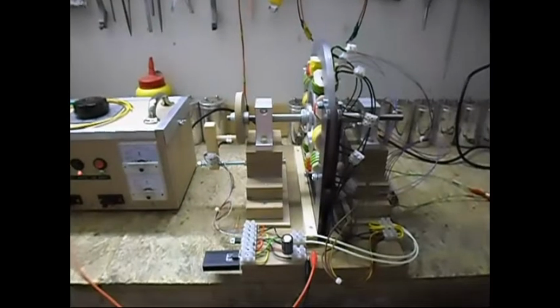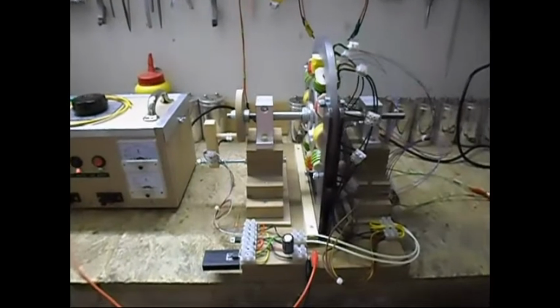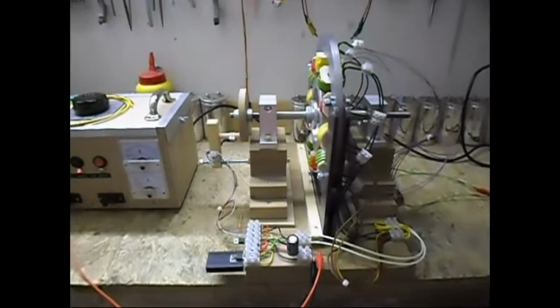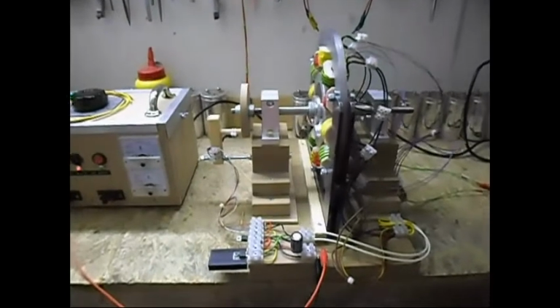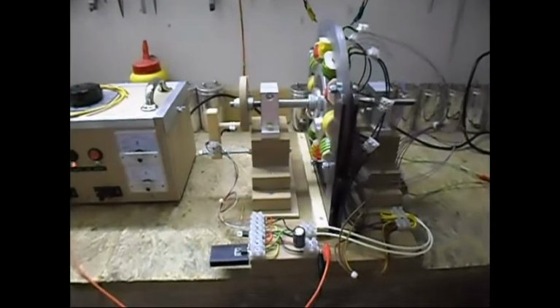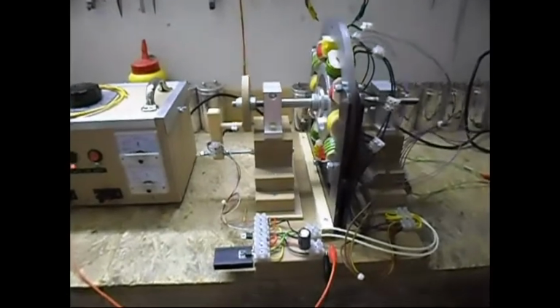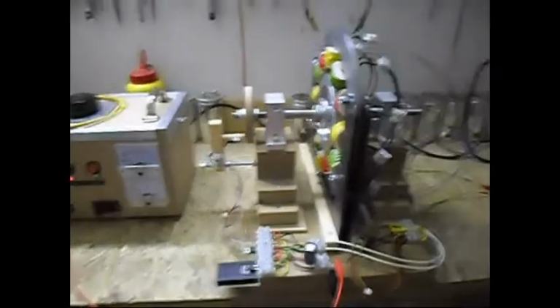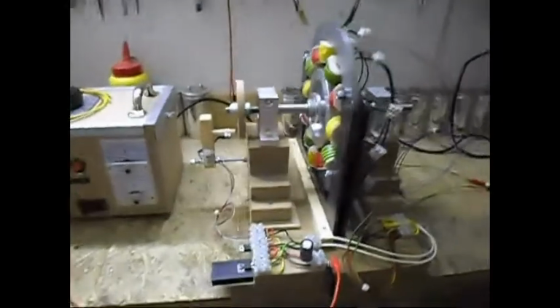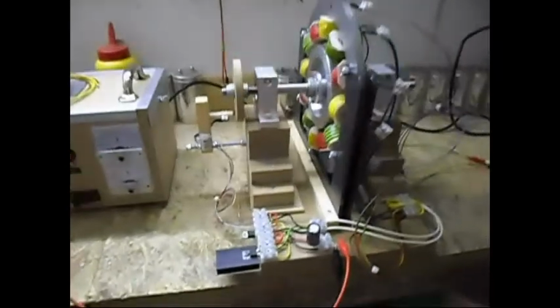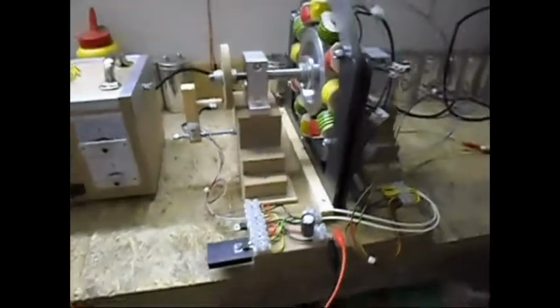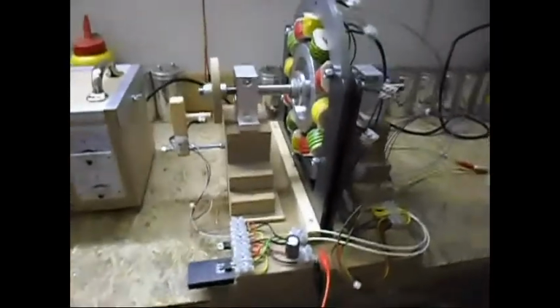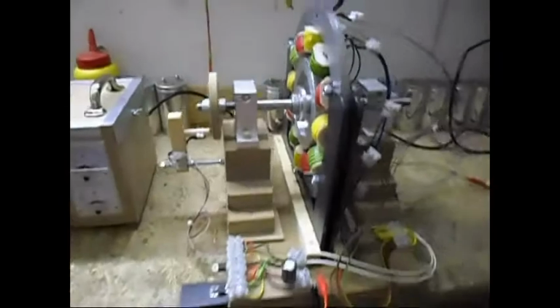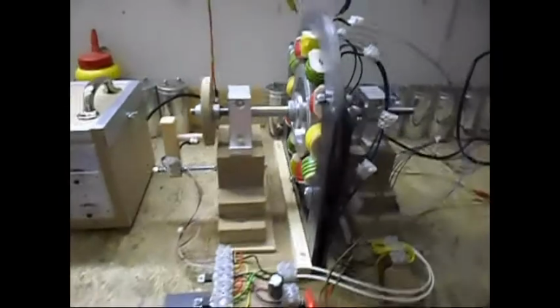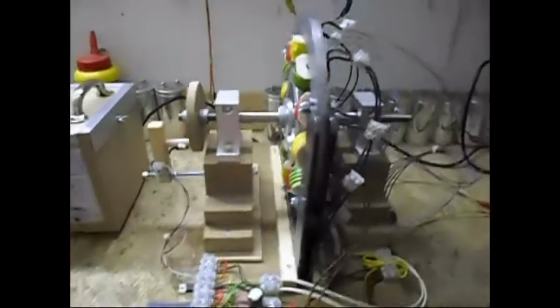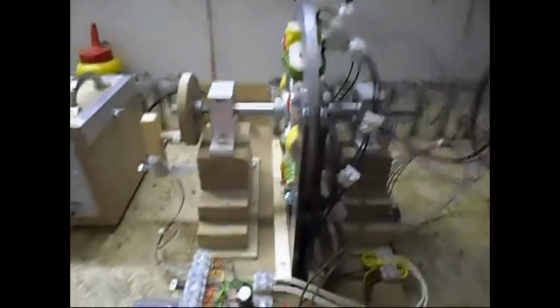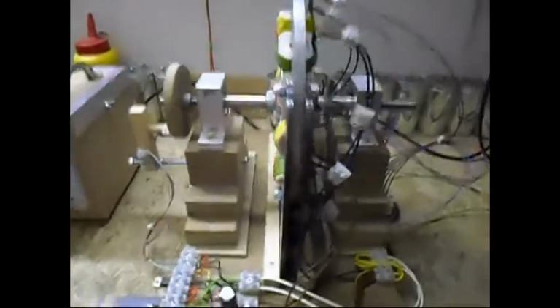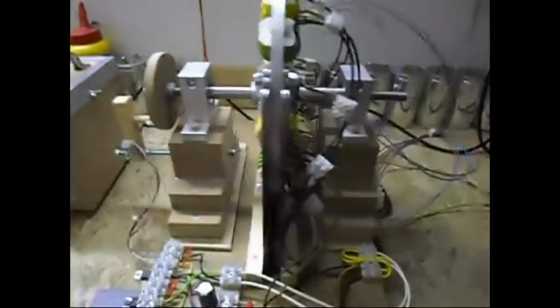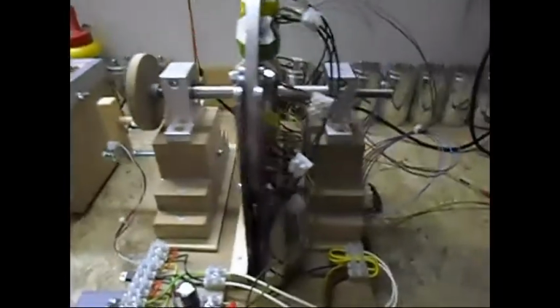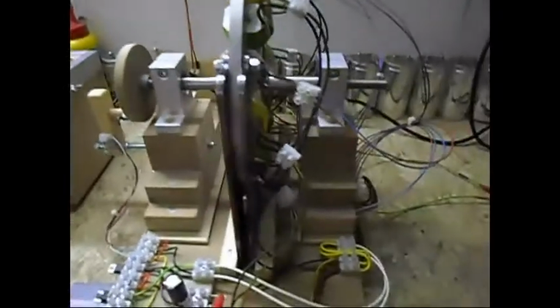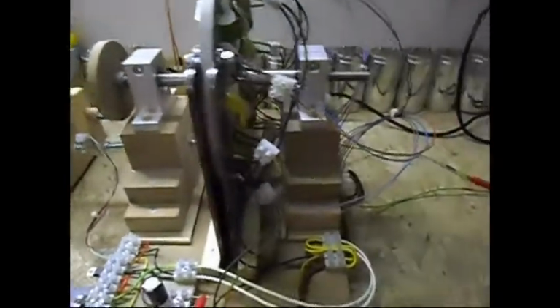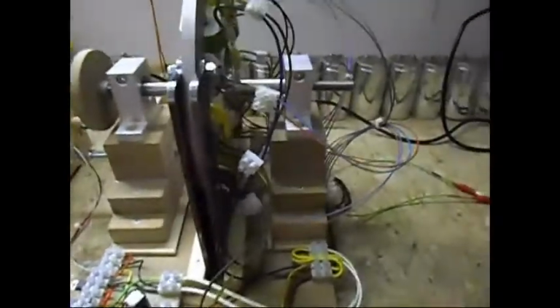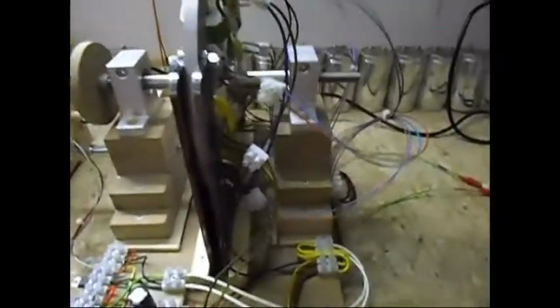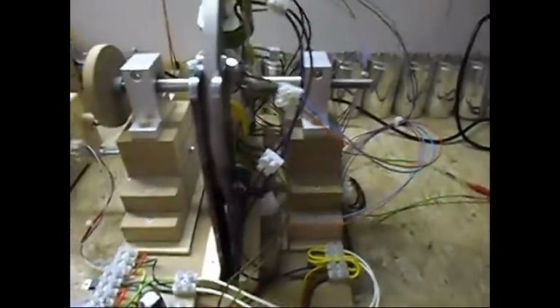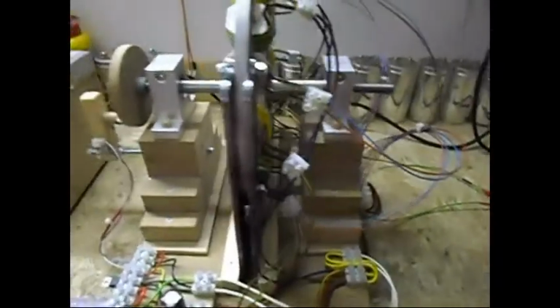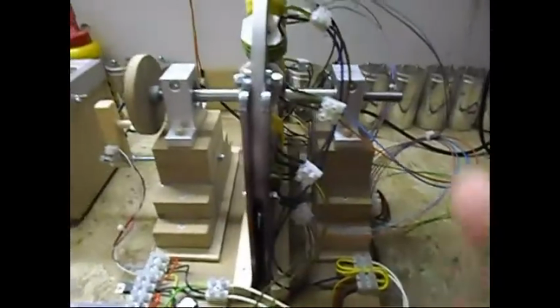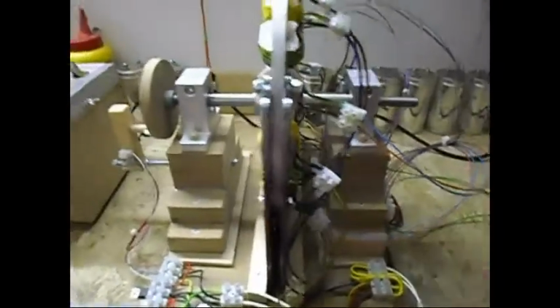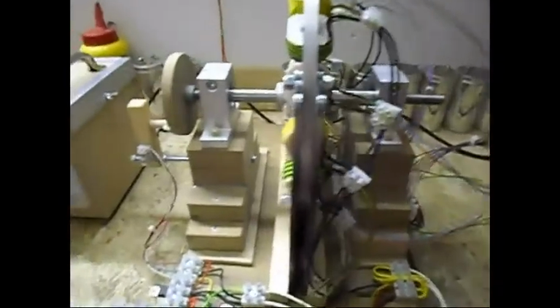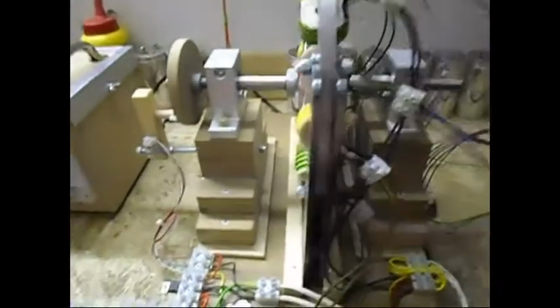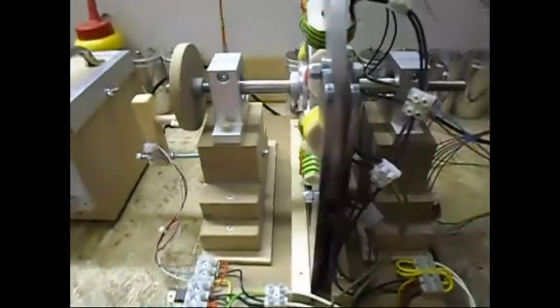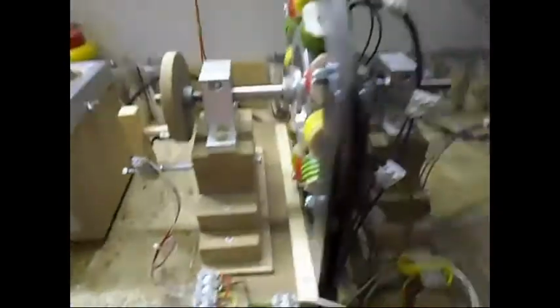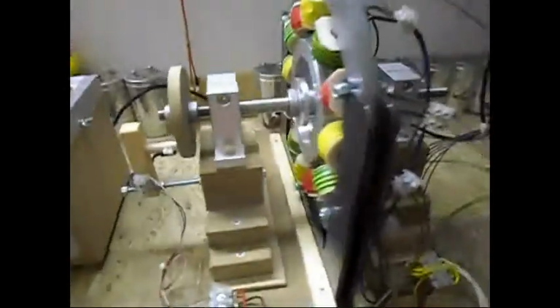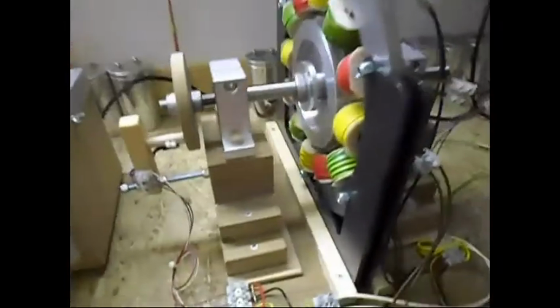Ladies and gentlemen, welcome. Today I'm doing a short video and a short update on this system.